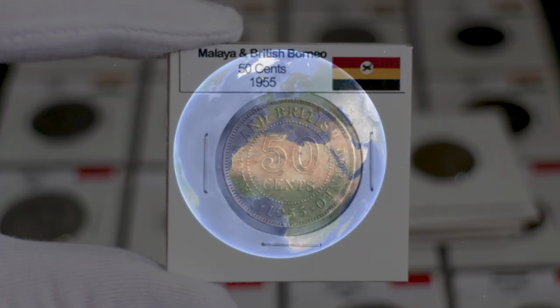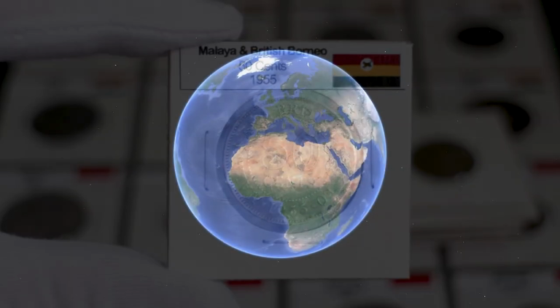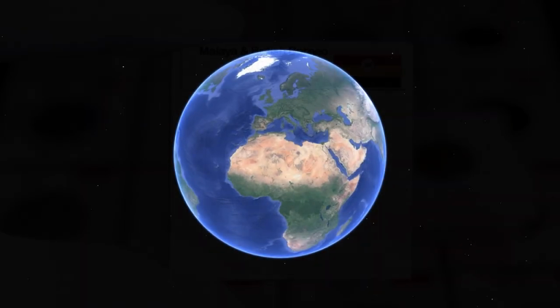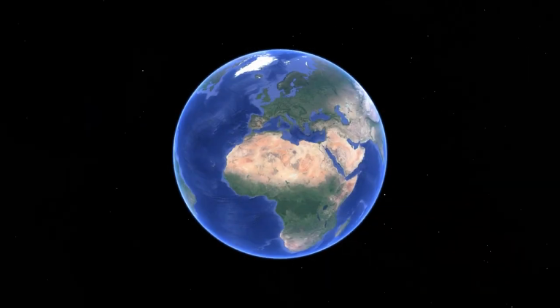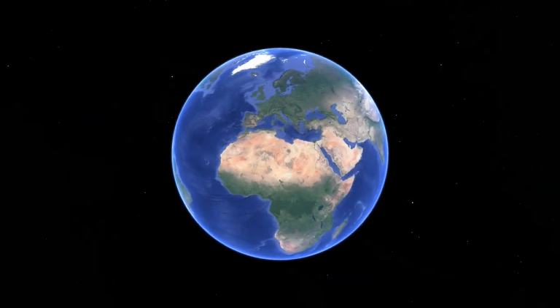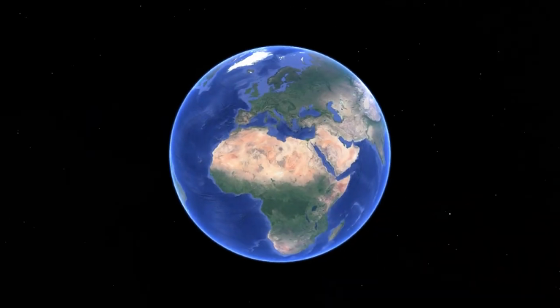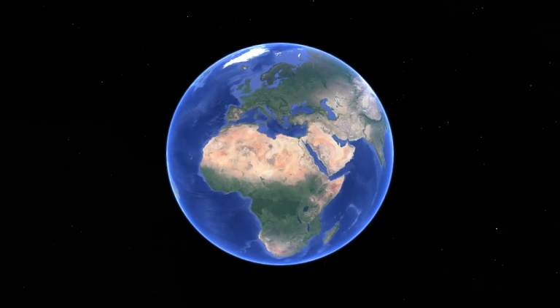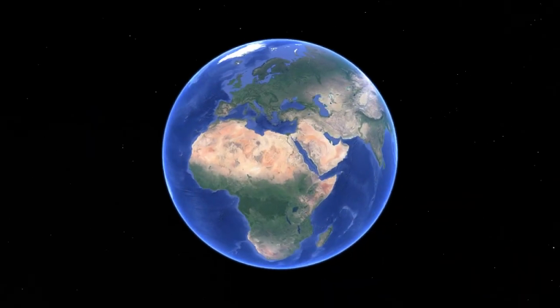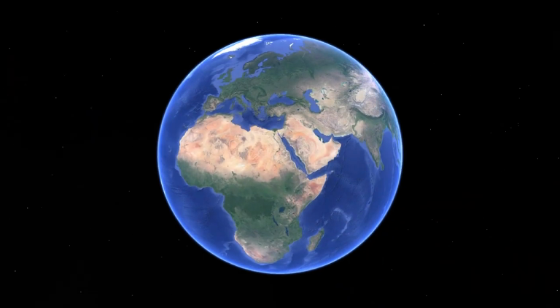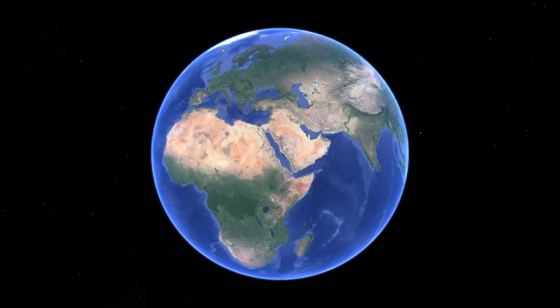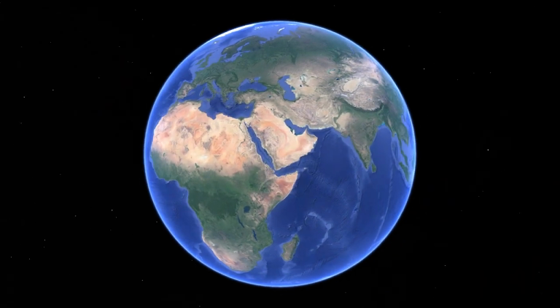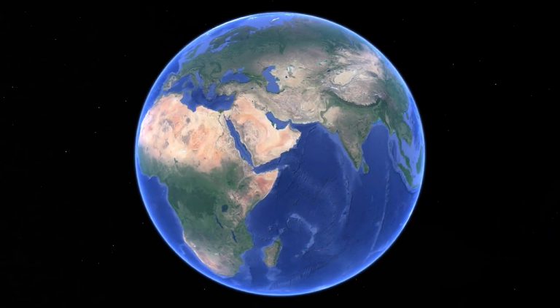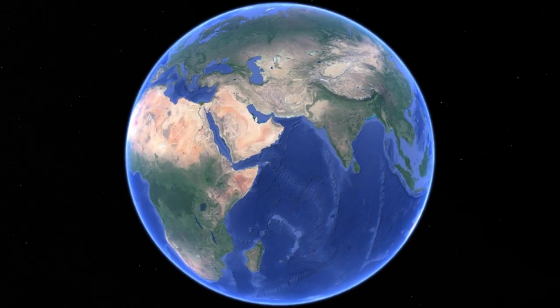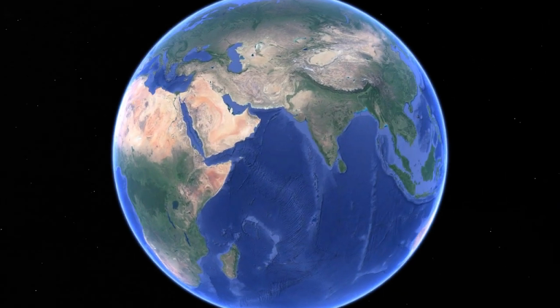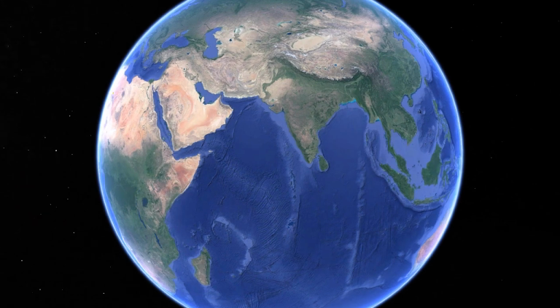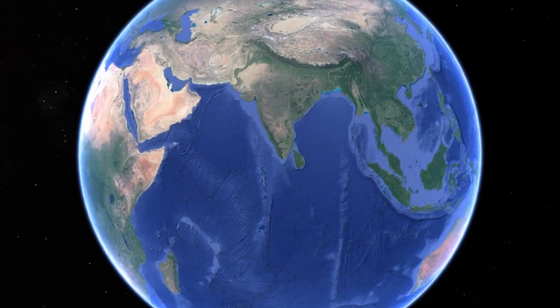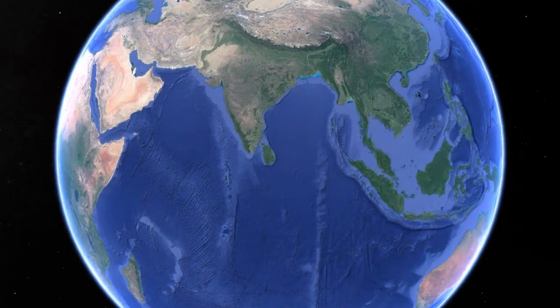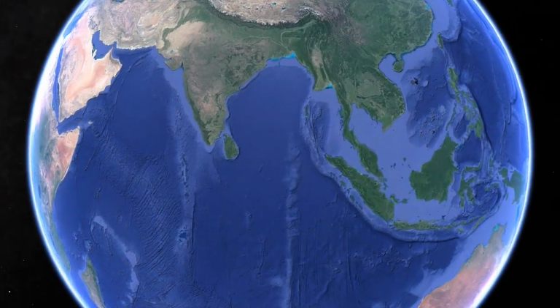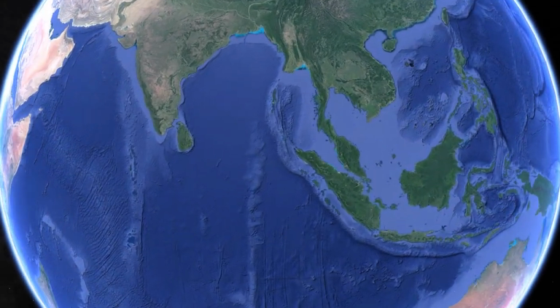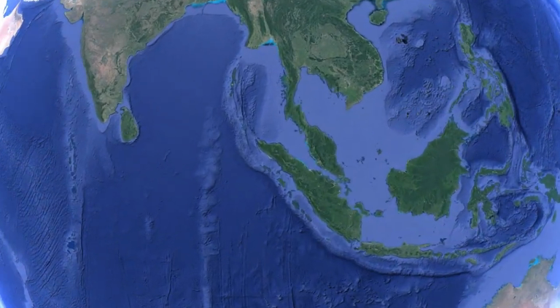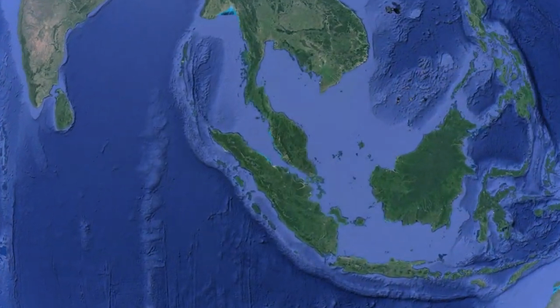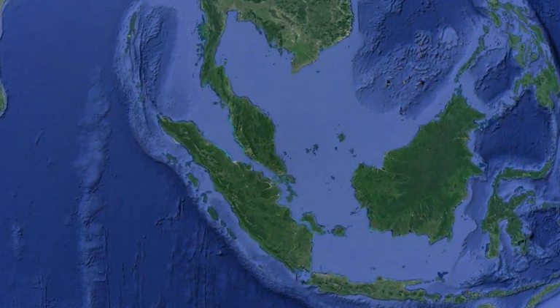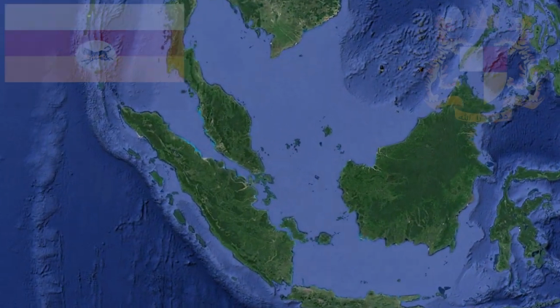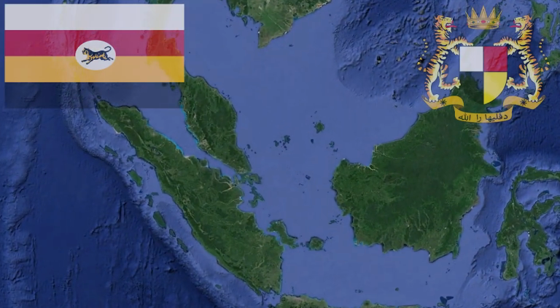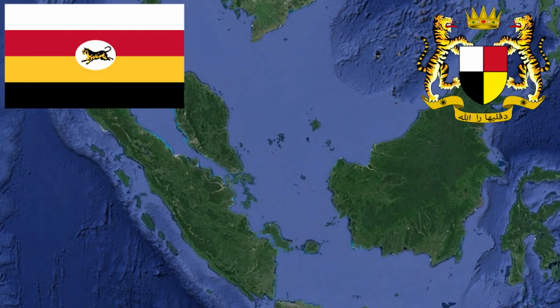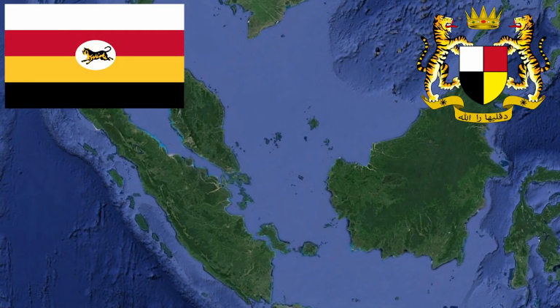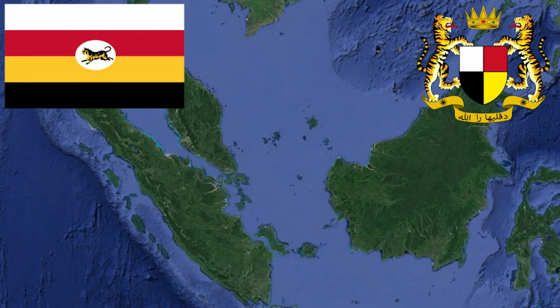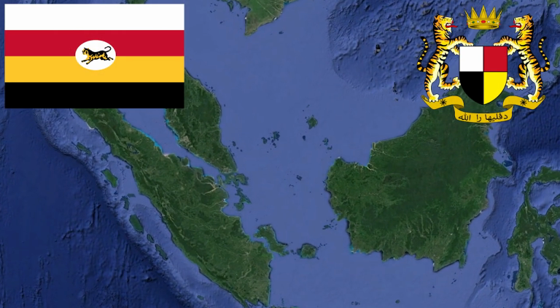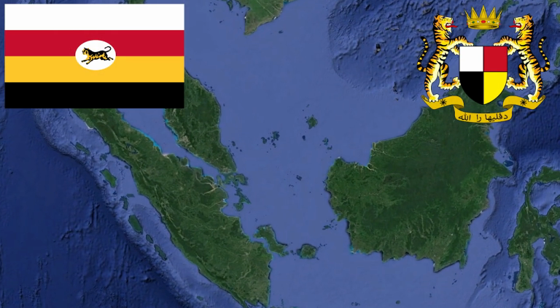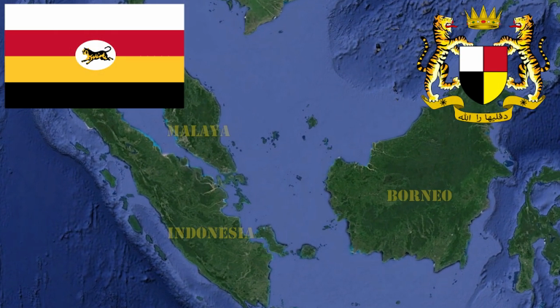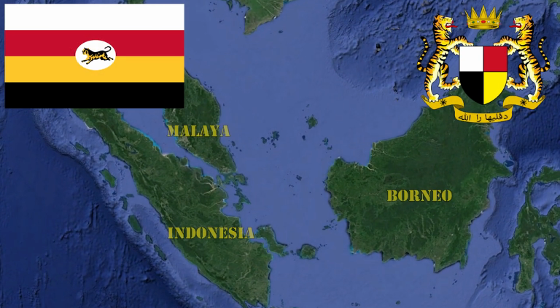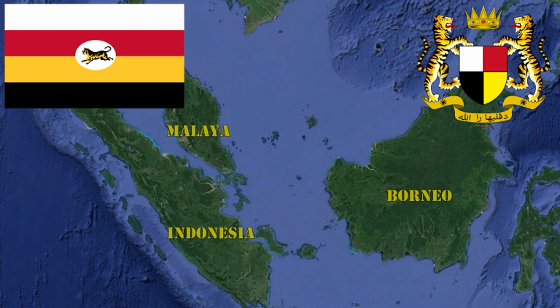The region of Malaya and British Borneo was located in Southeast Asia, in the current territory of Malaysia, Brunei, Singapore, and Indonesia.